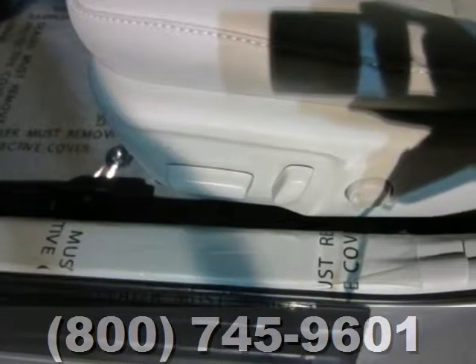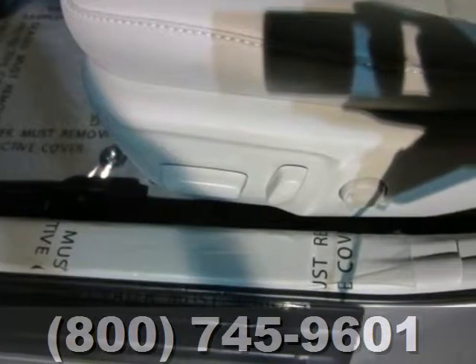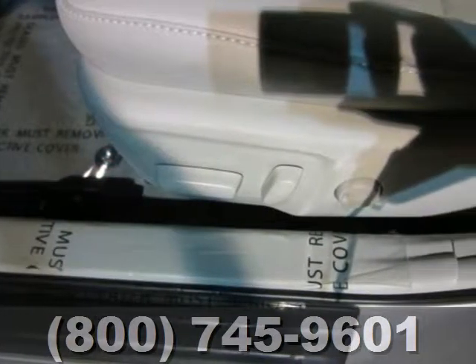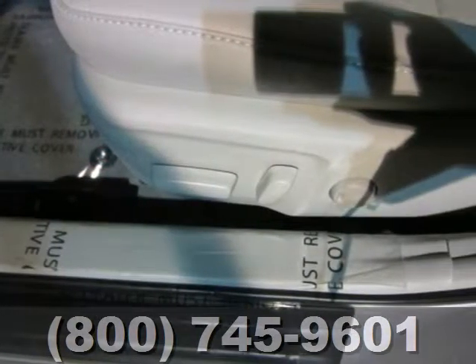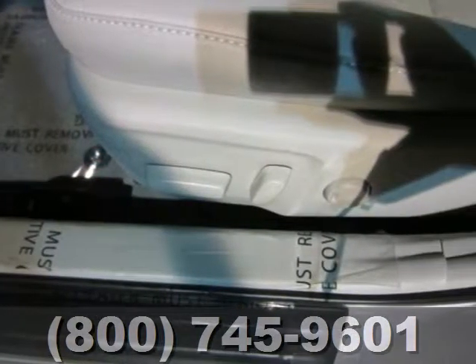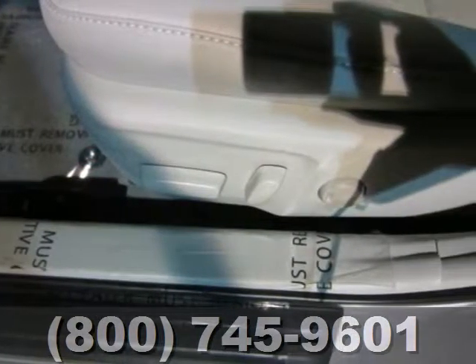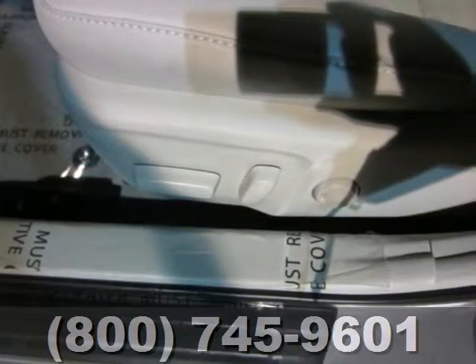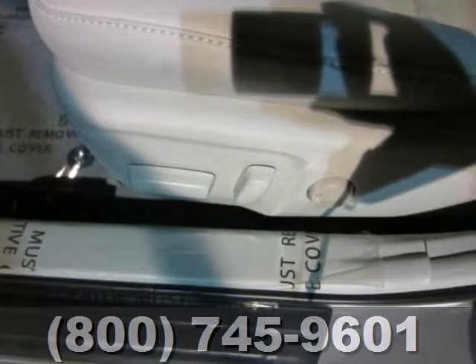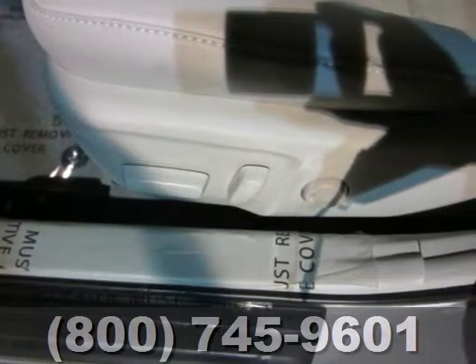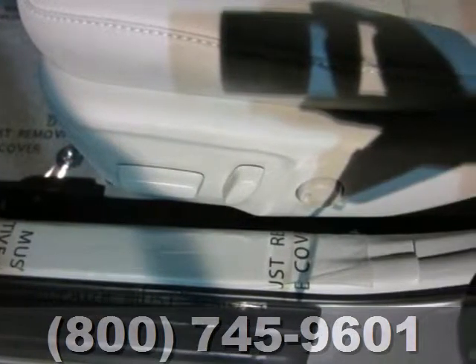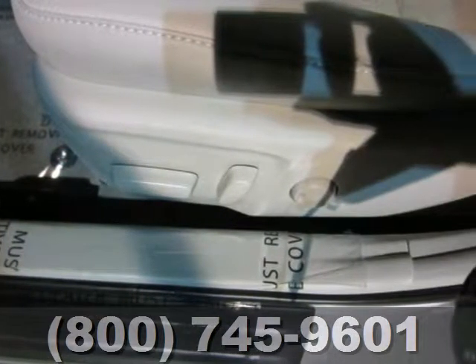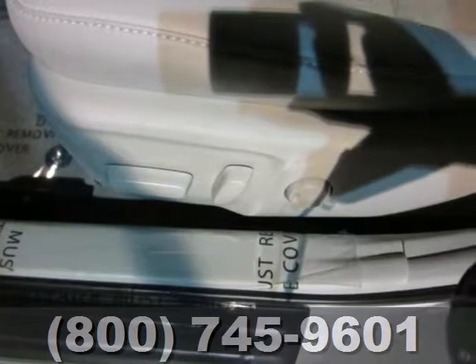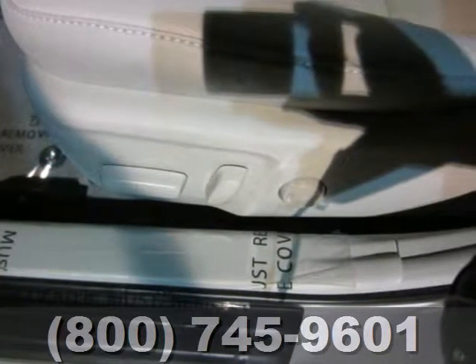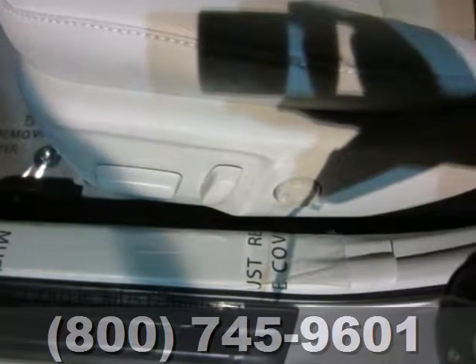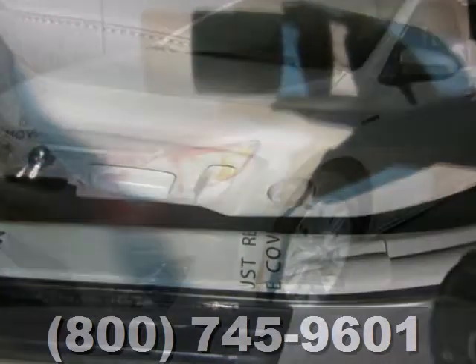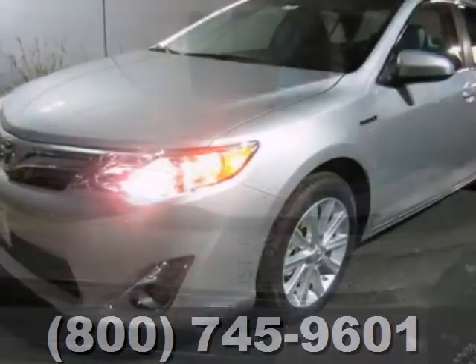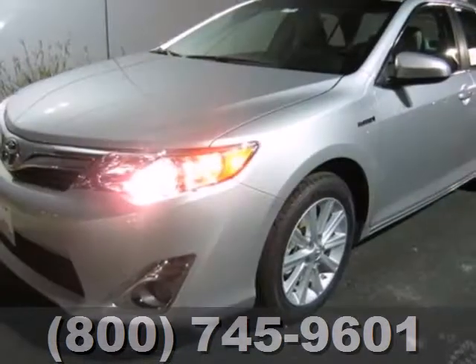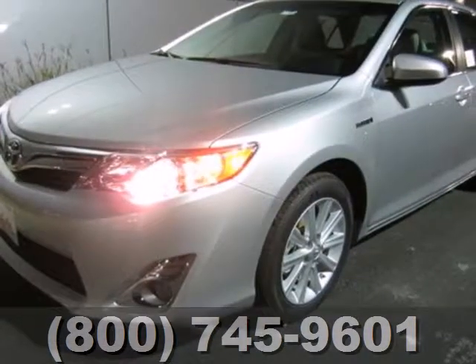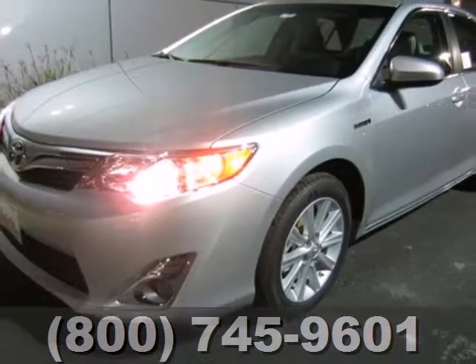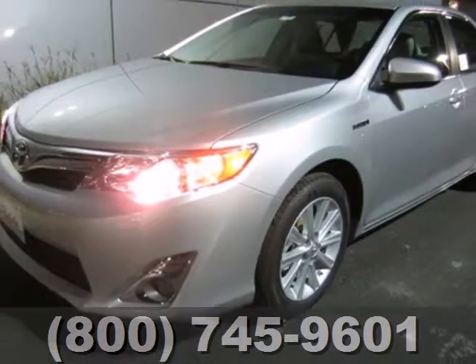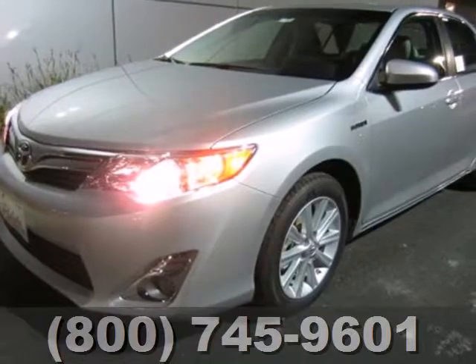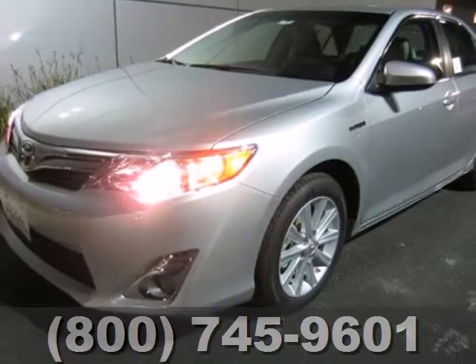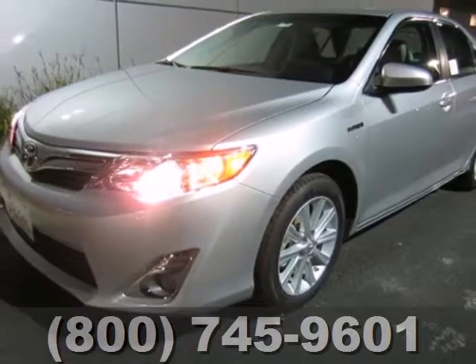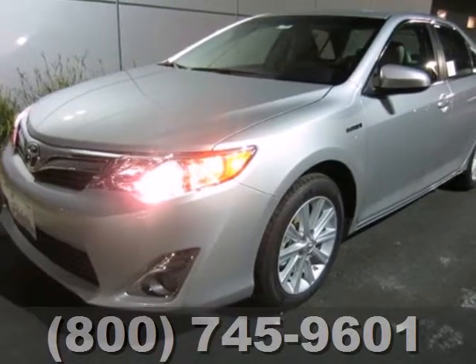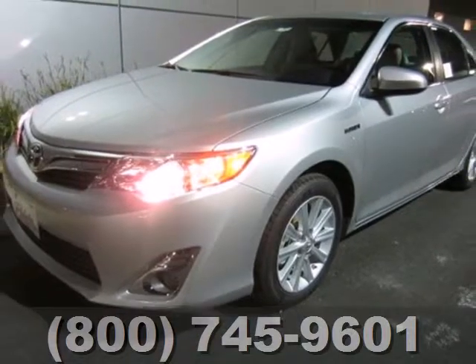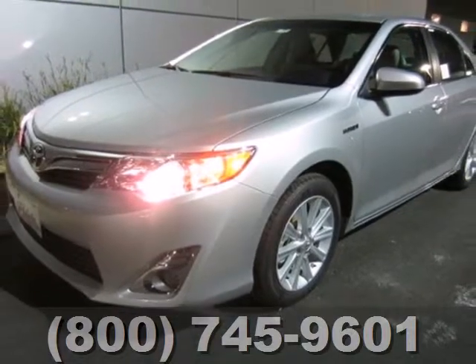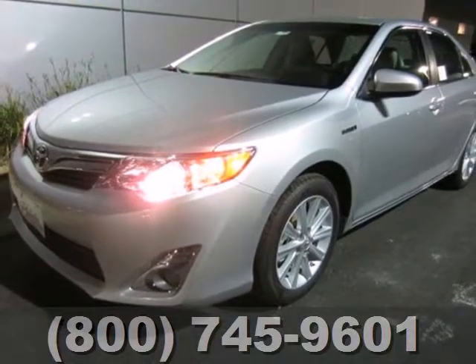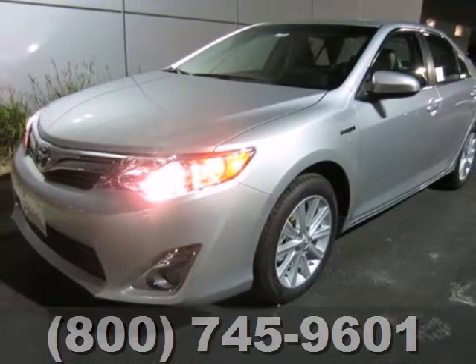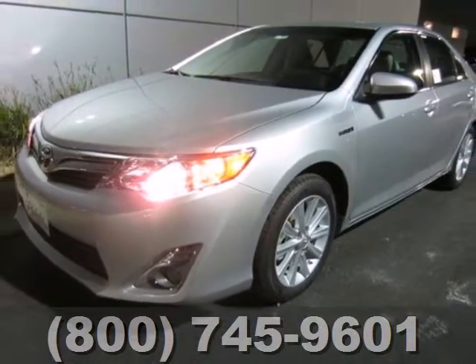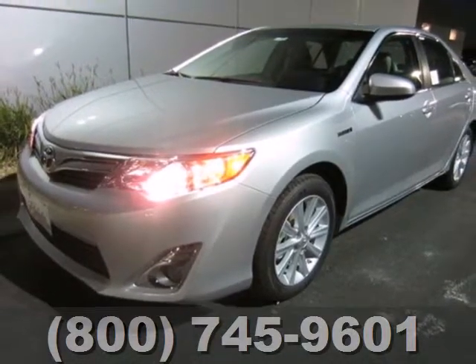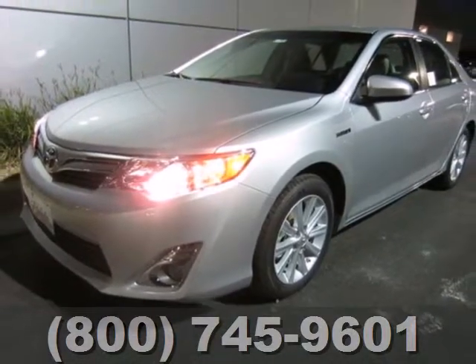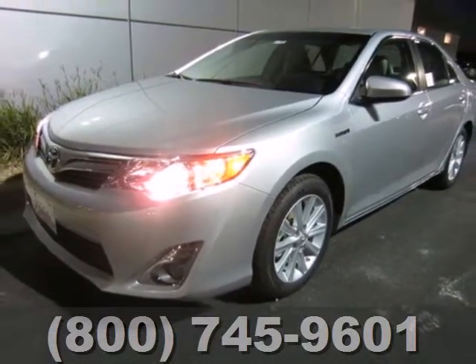Jump on board and do what you can to travel and help on gas emissions. Come in for a test drive today.